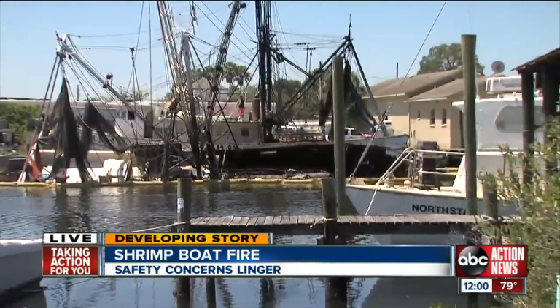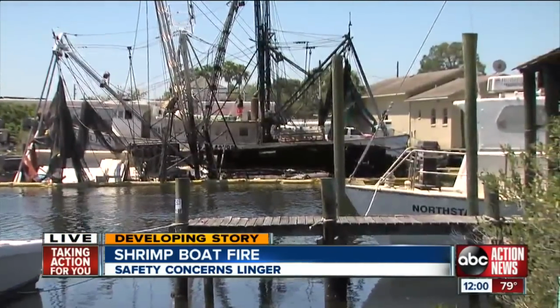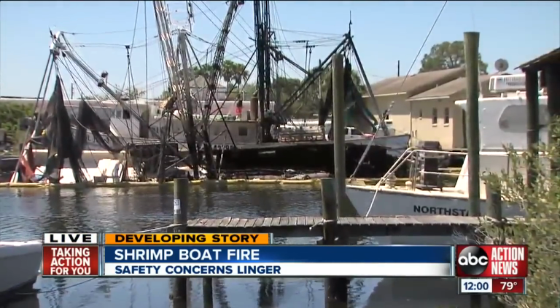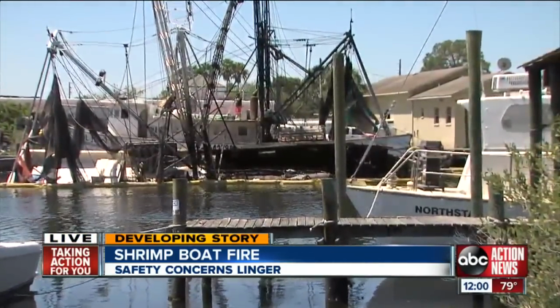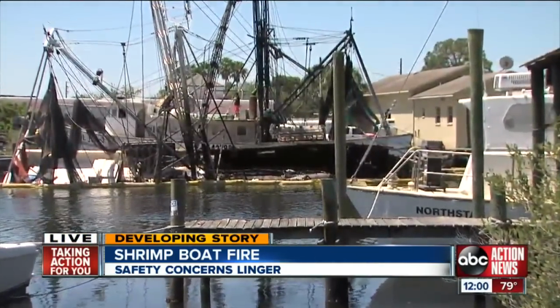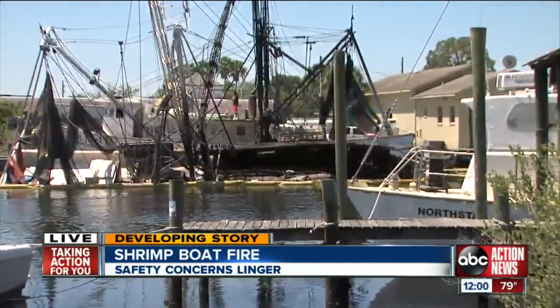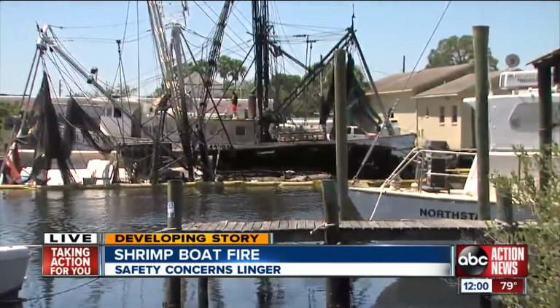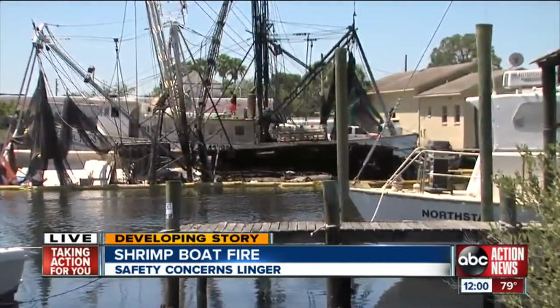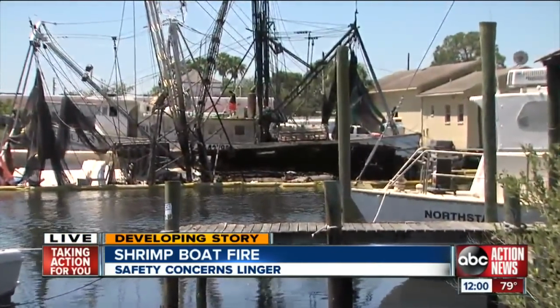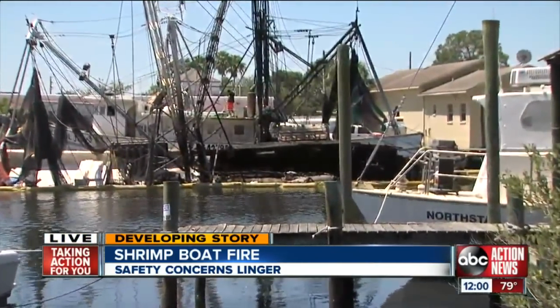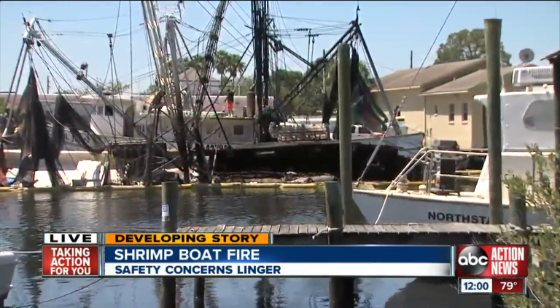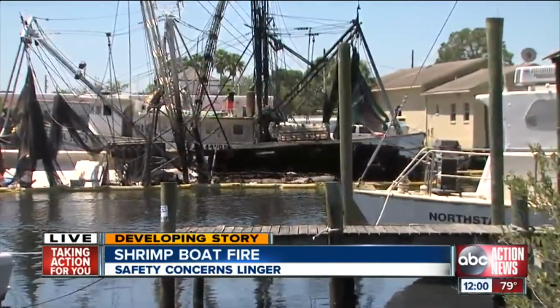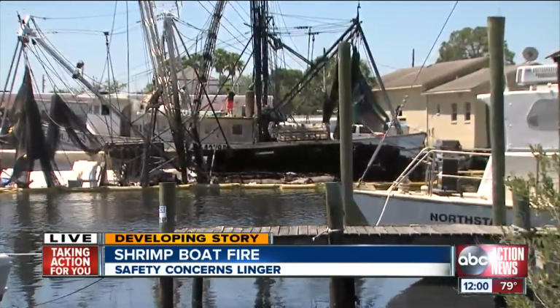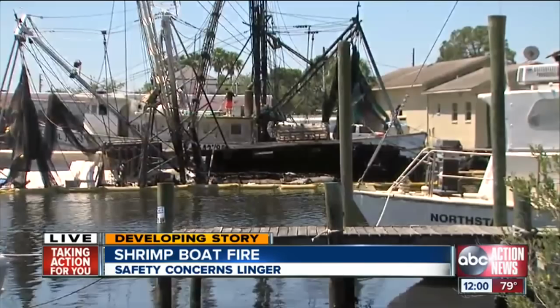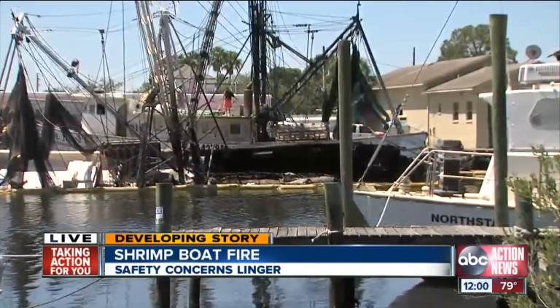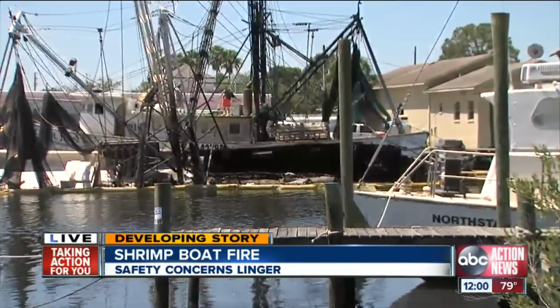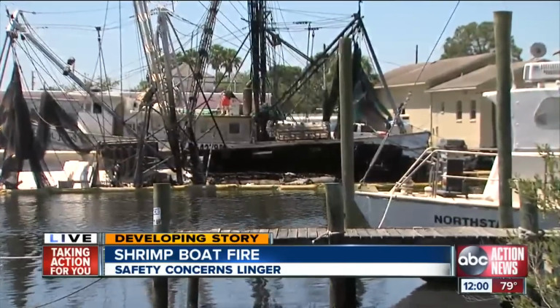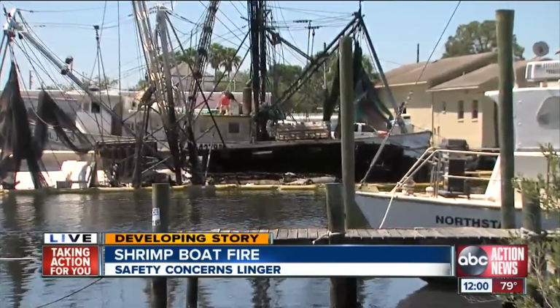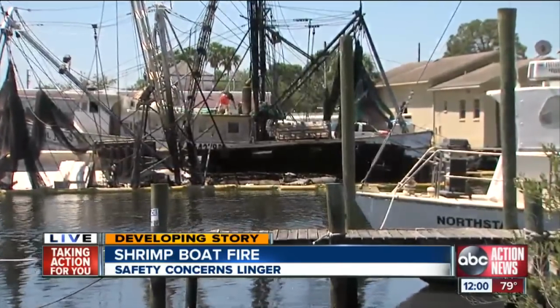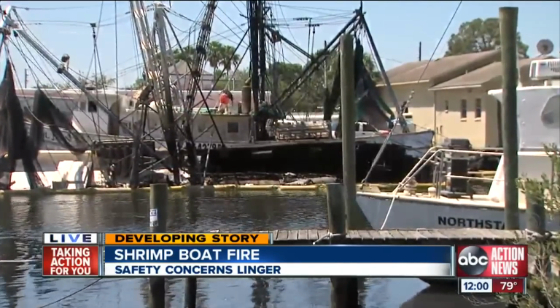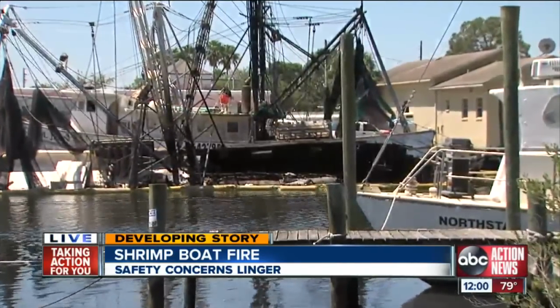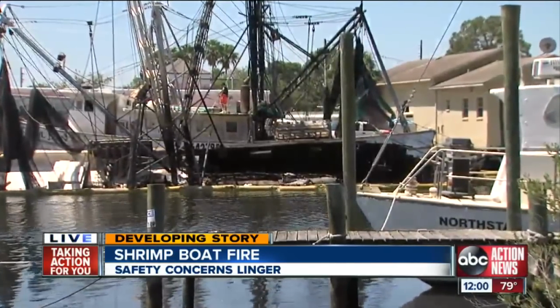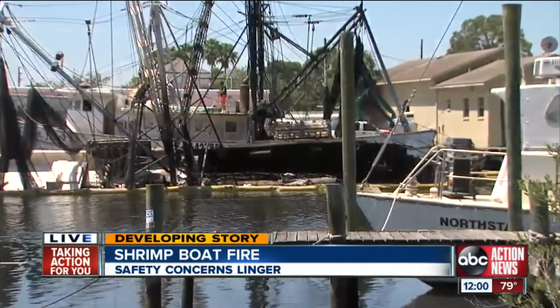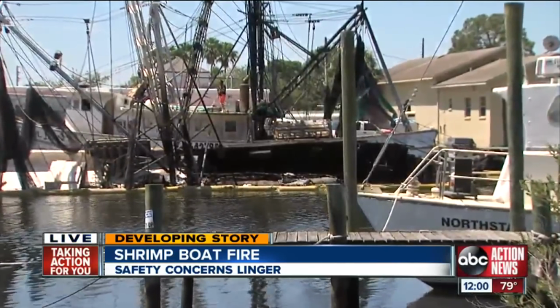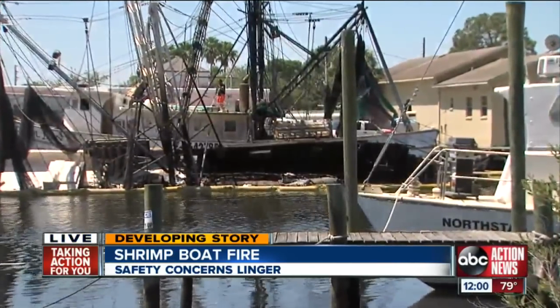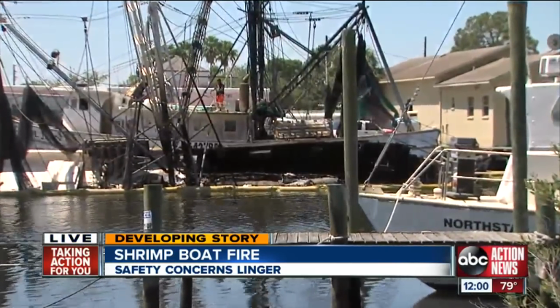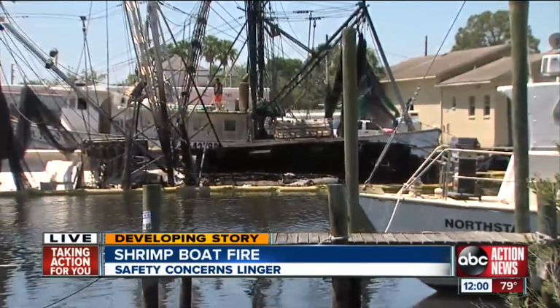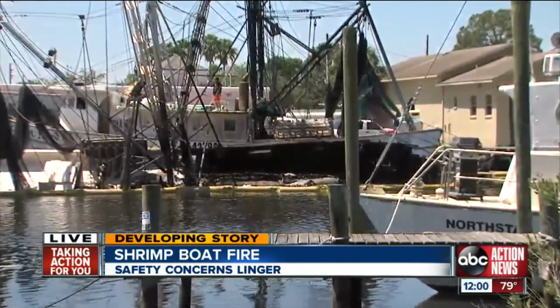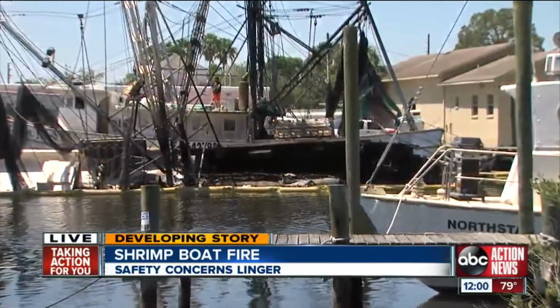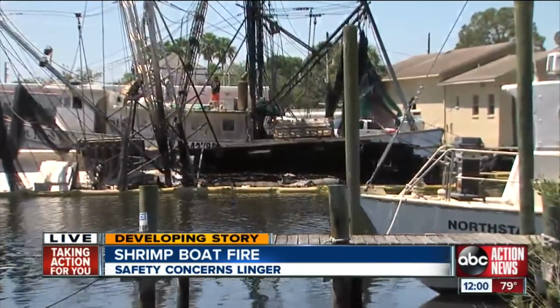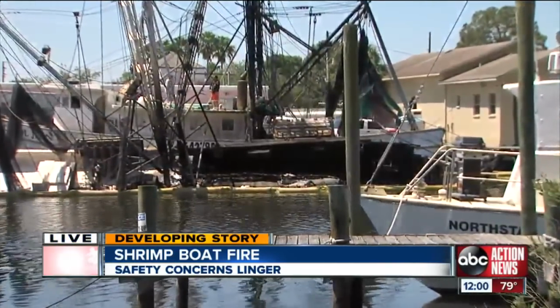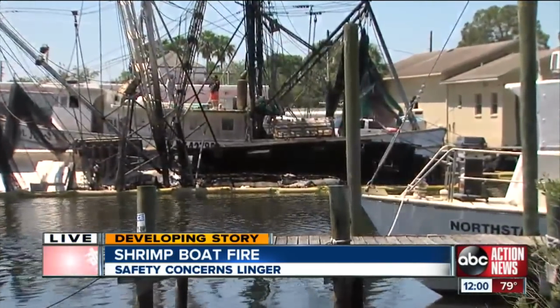We have to remember, while these crews are working to clean up that water and the wreckage, there's still an investigation going on in hopes of figuring out what caused this fire.